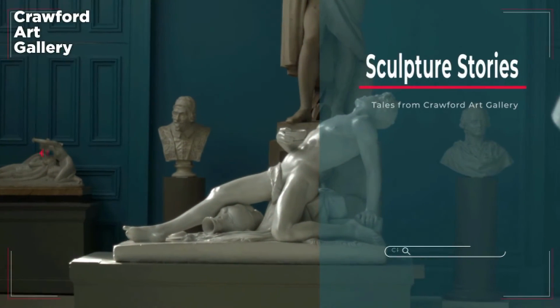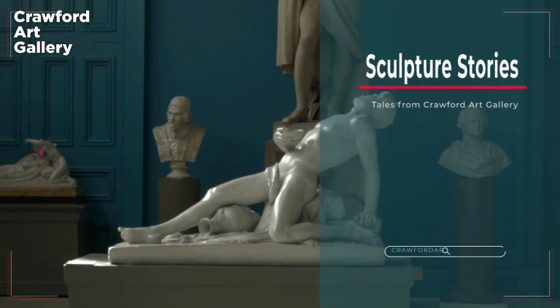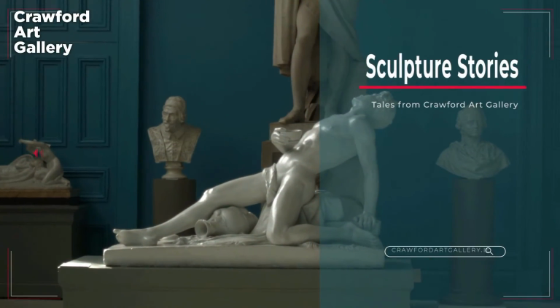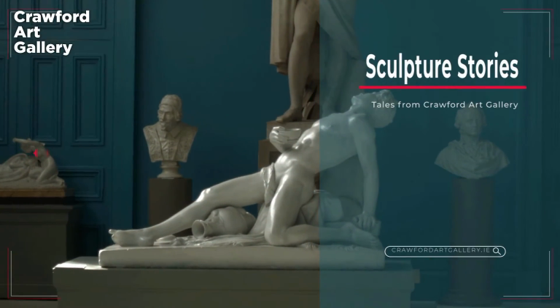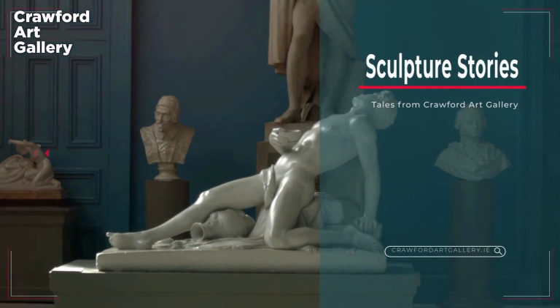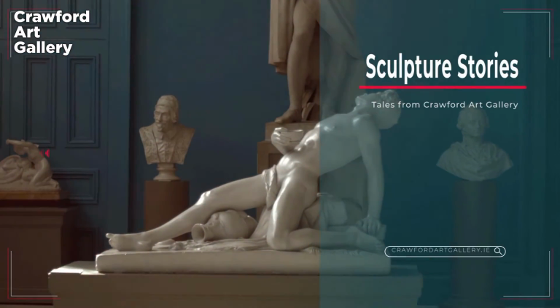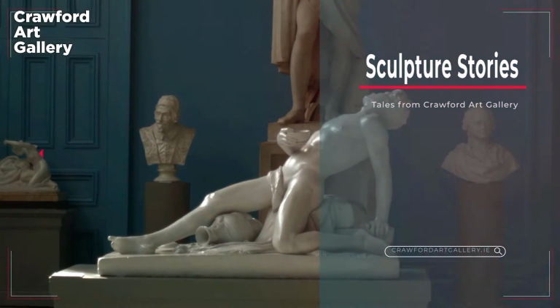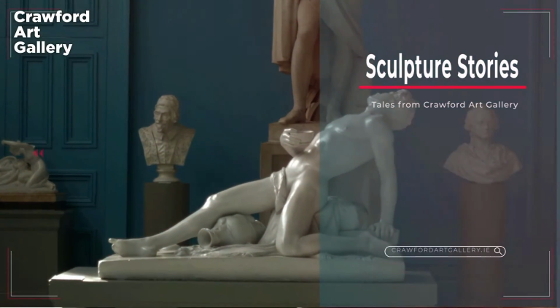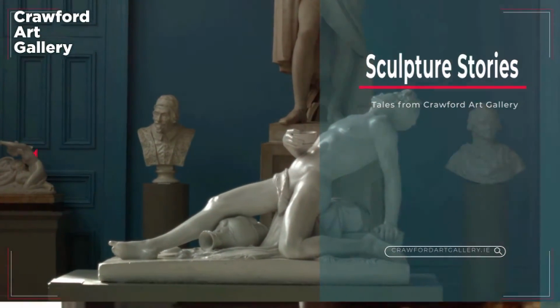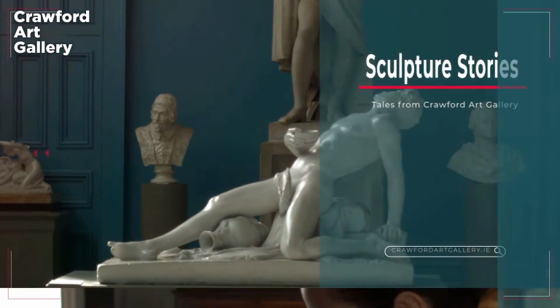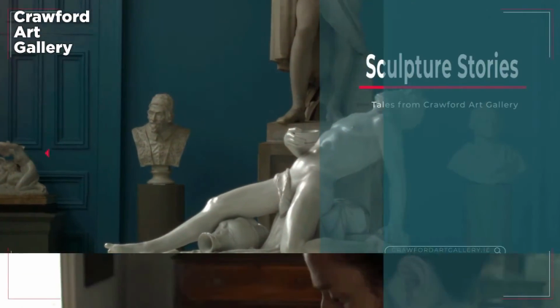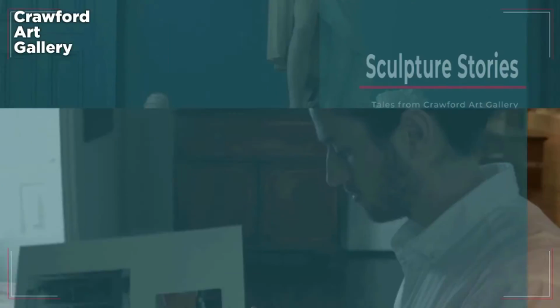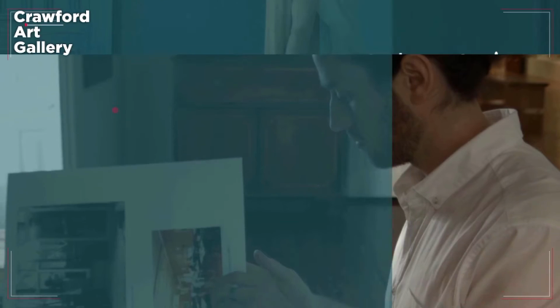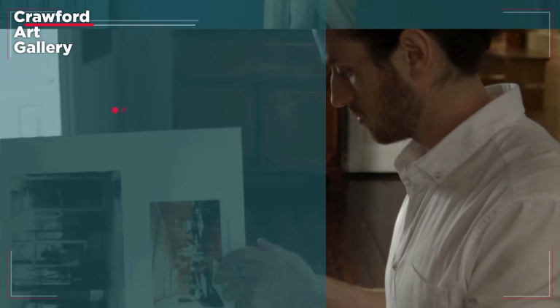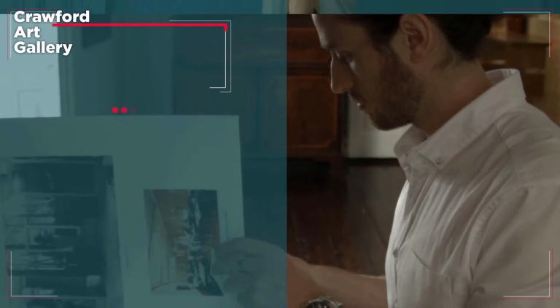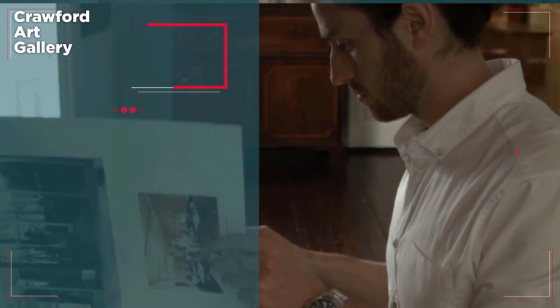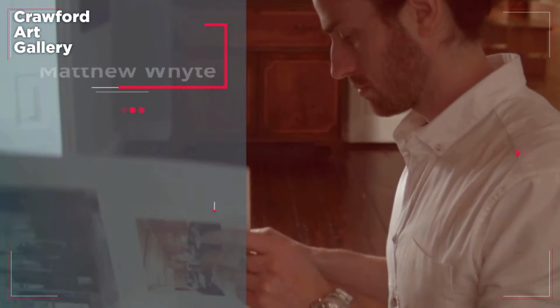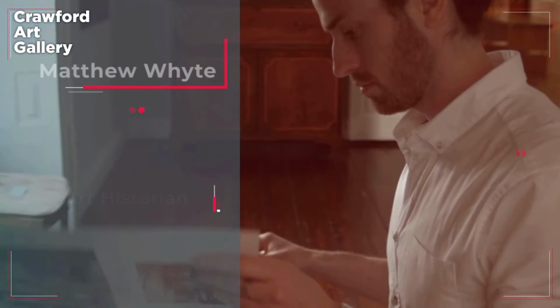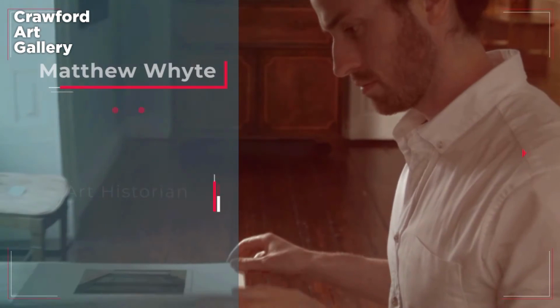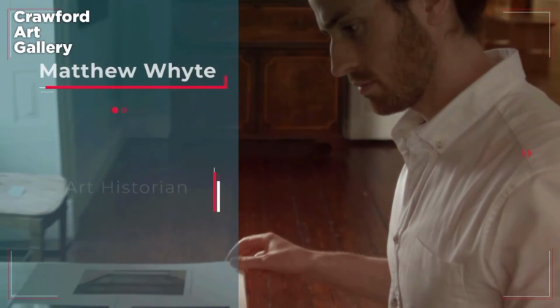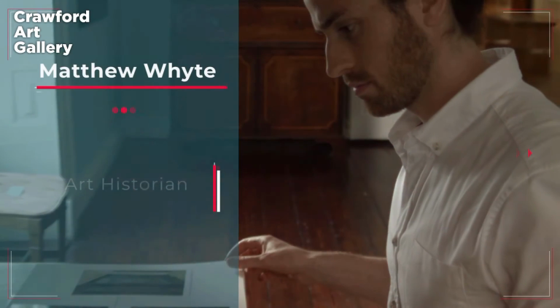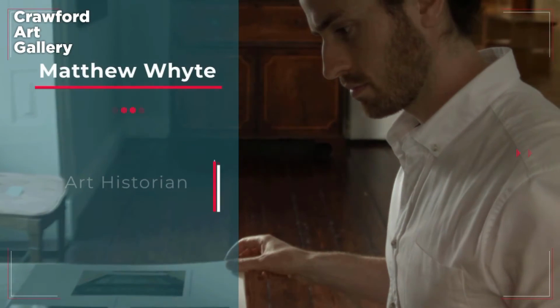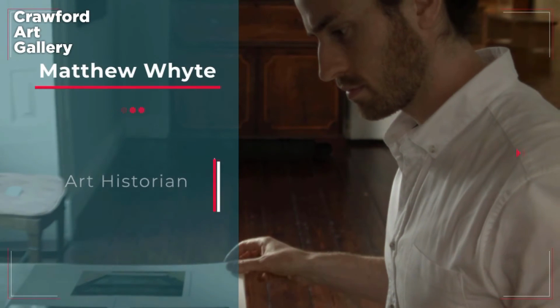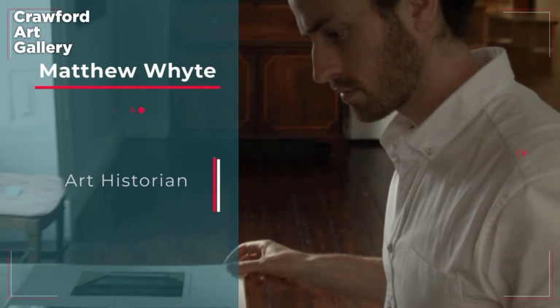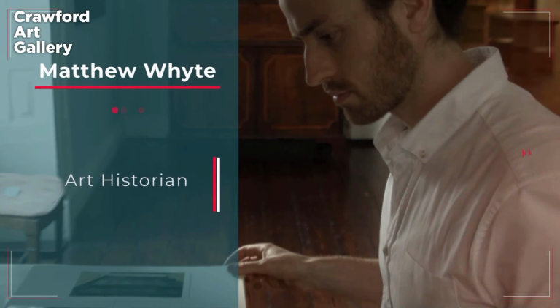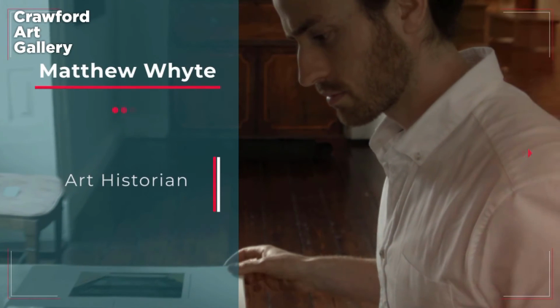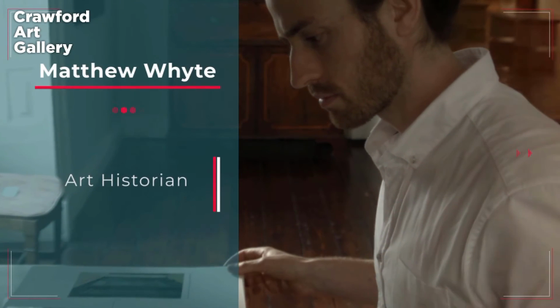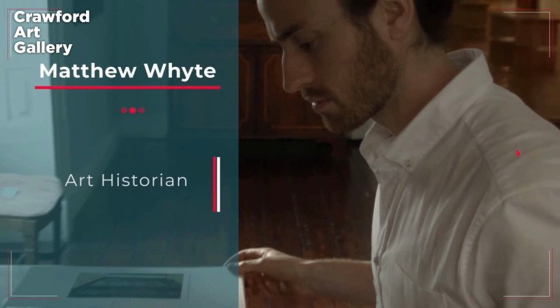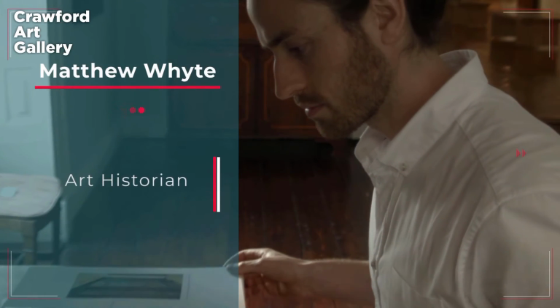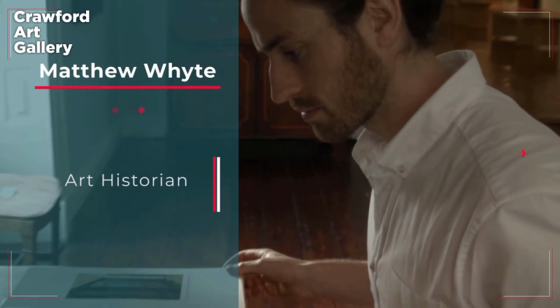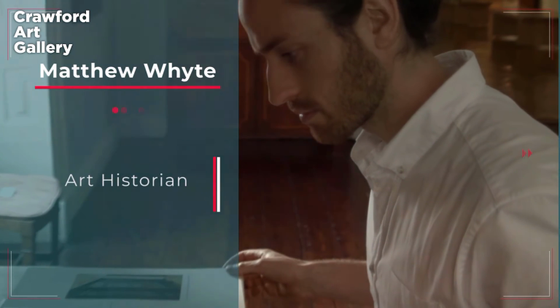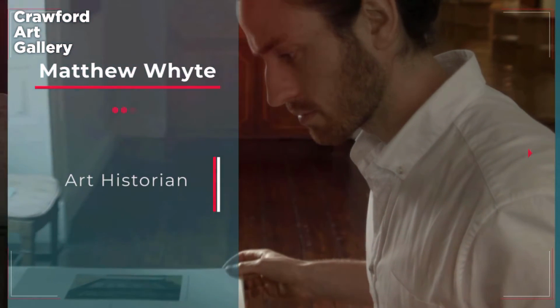I'm Matthew White, an art historian specialising in sculpture and a facilitator here at the Crawford Art Gallery in Cork.